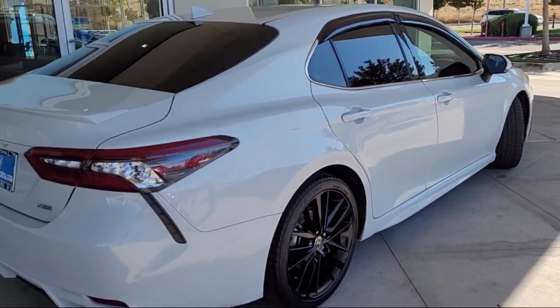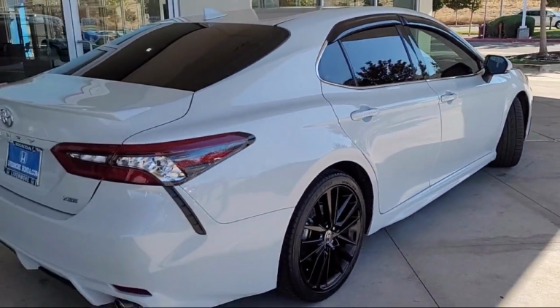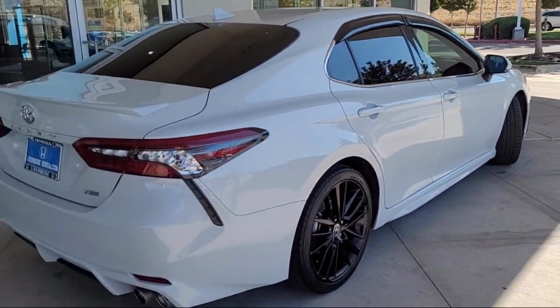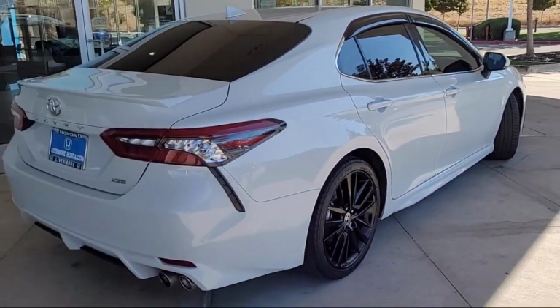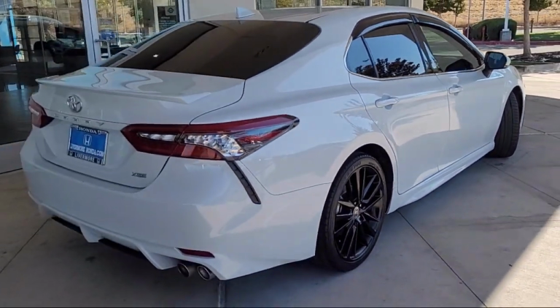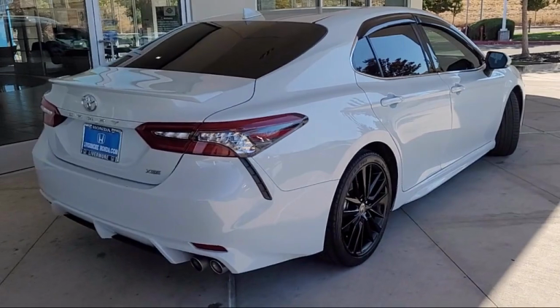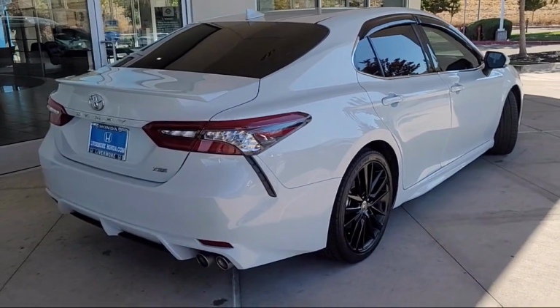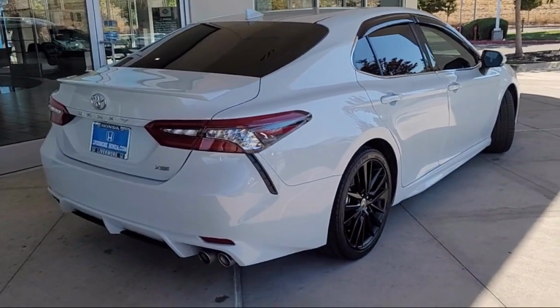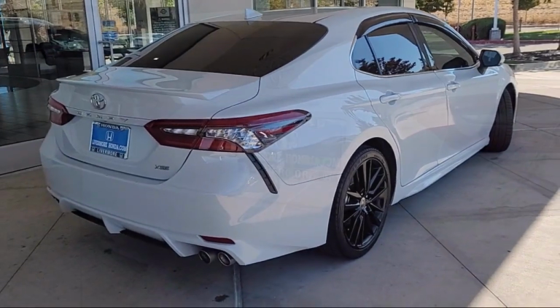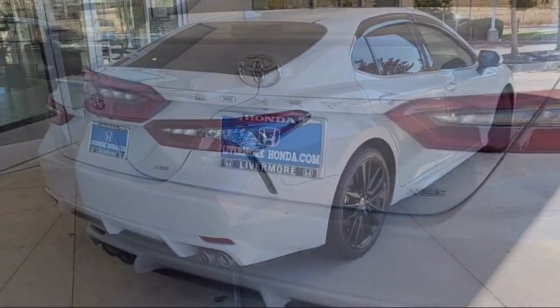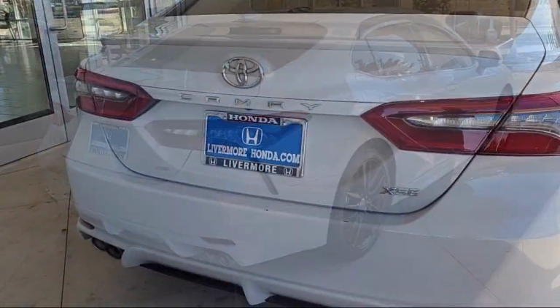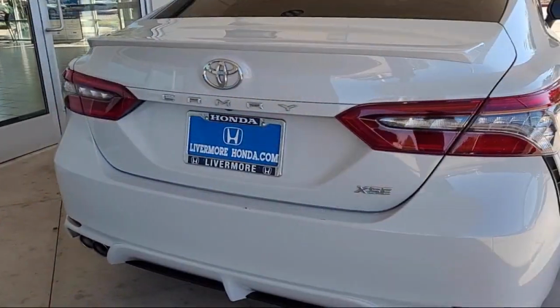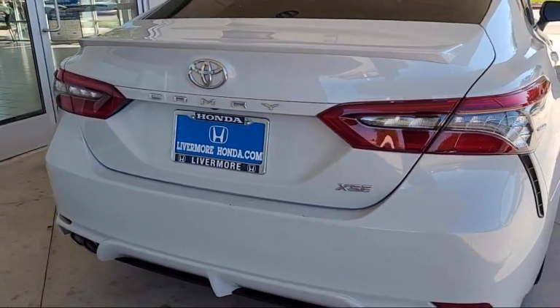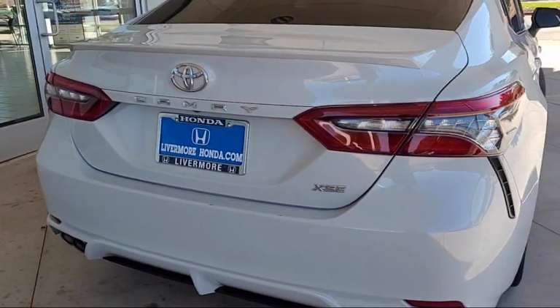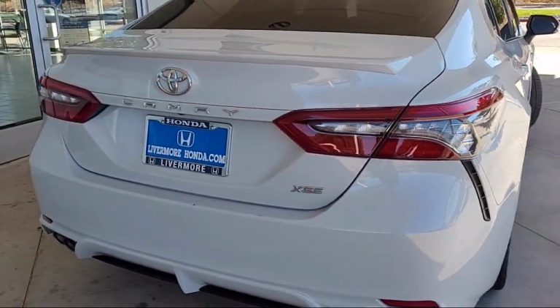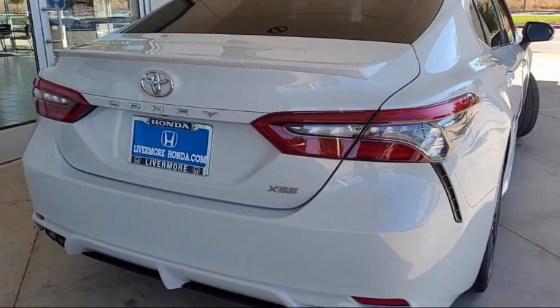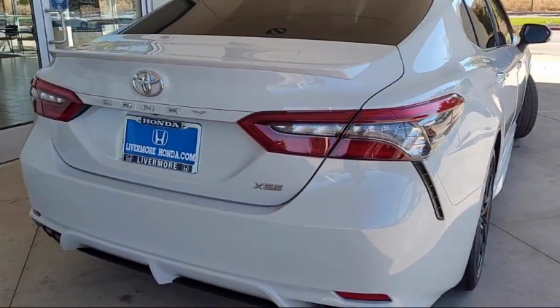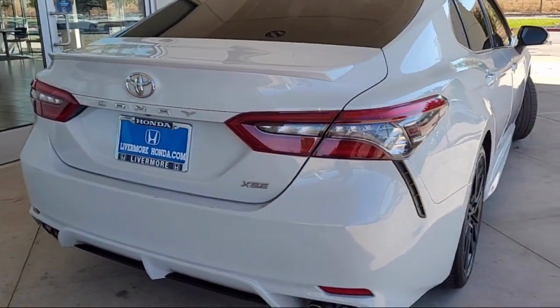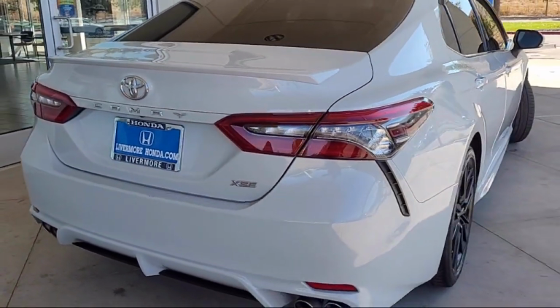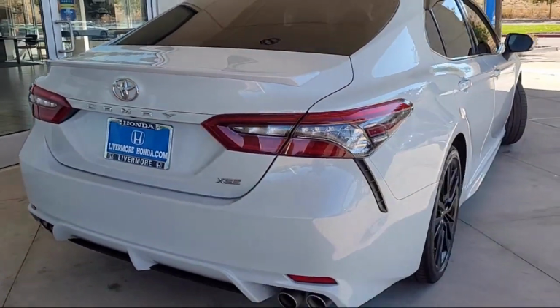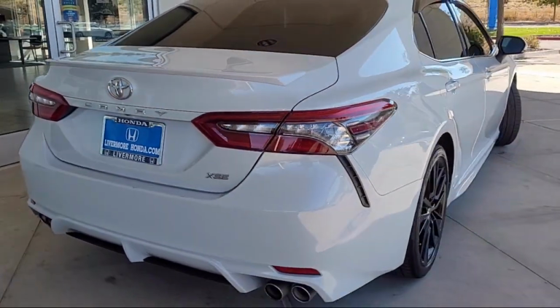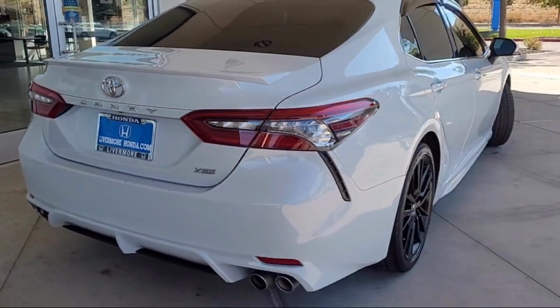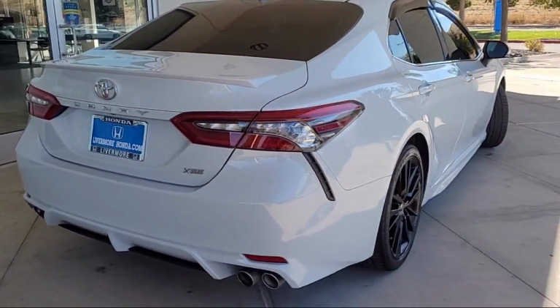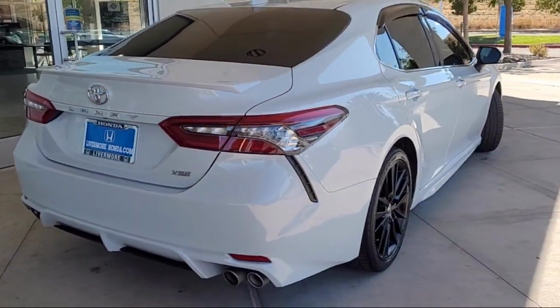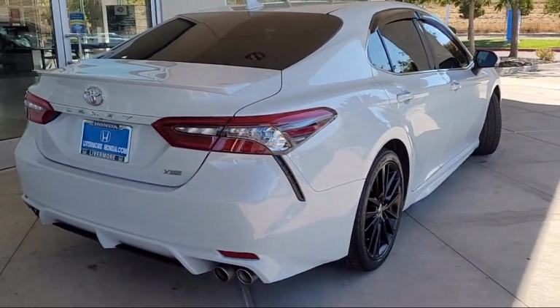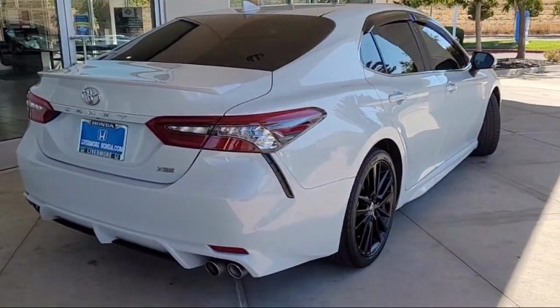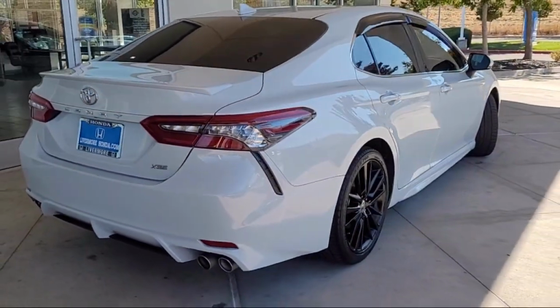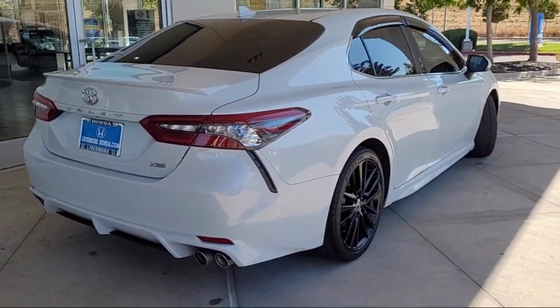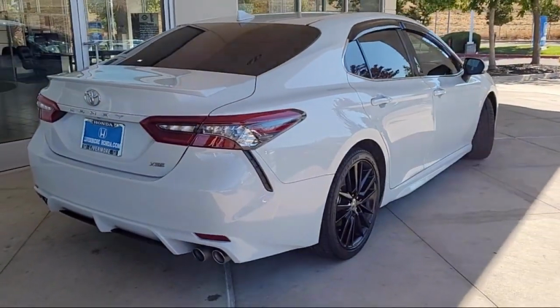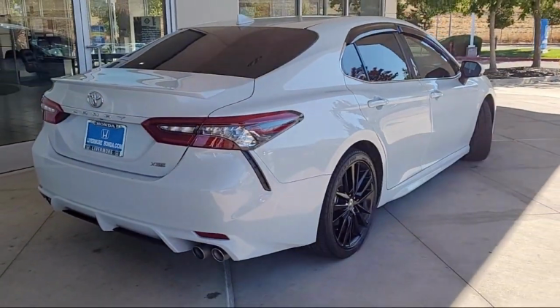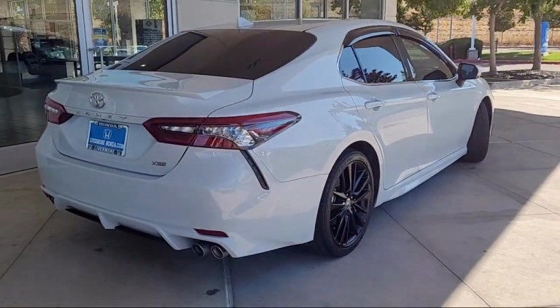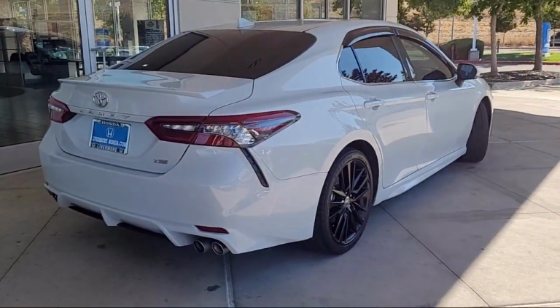It also features alloy wheels, Sirius XM satellite radio, a rear spoiler, speed sensing steering, and has less than 55,000 miles on the odometer.